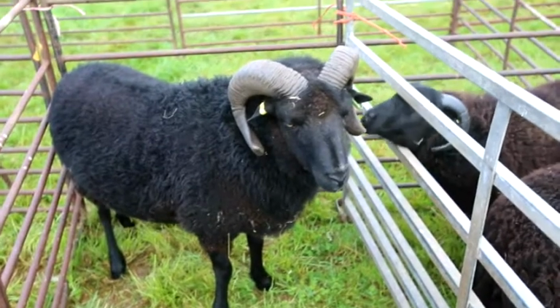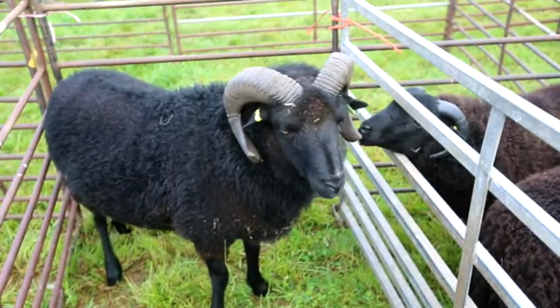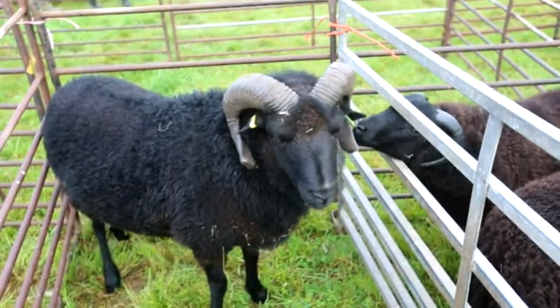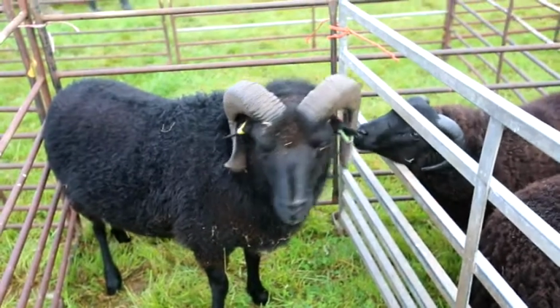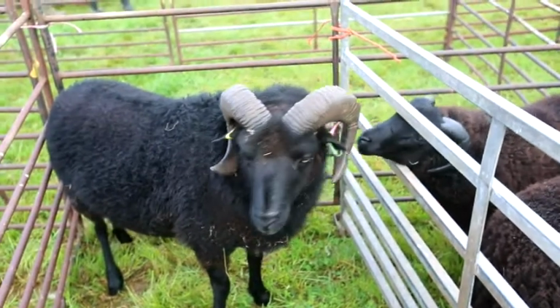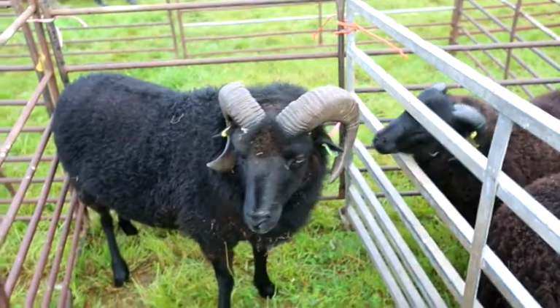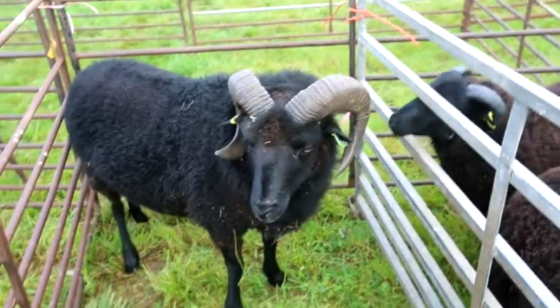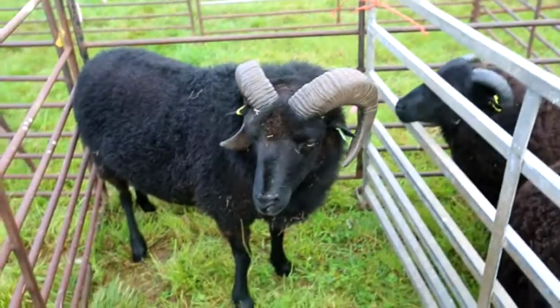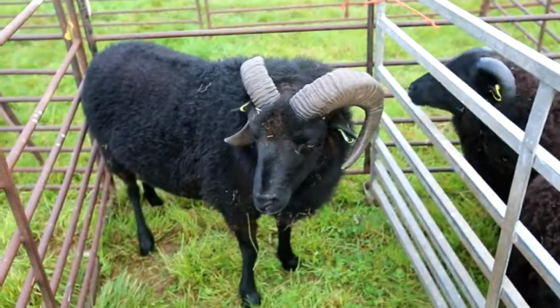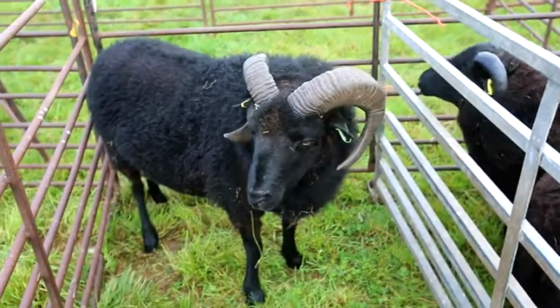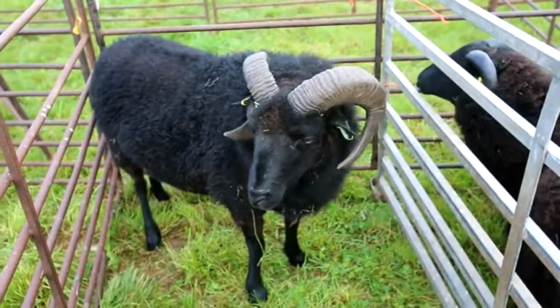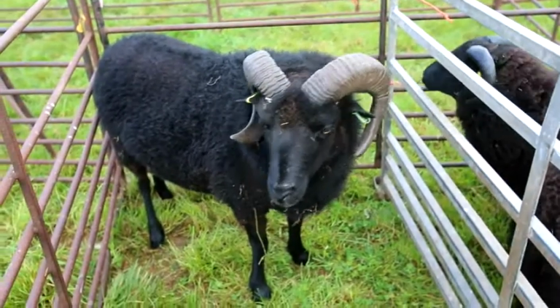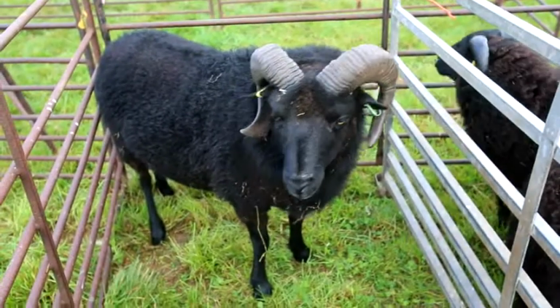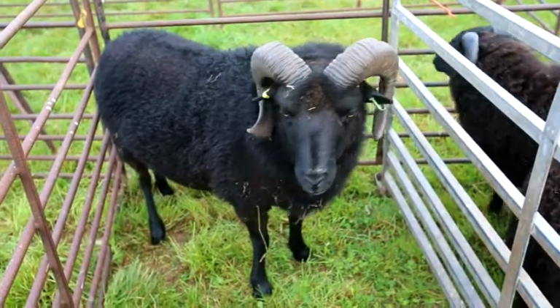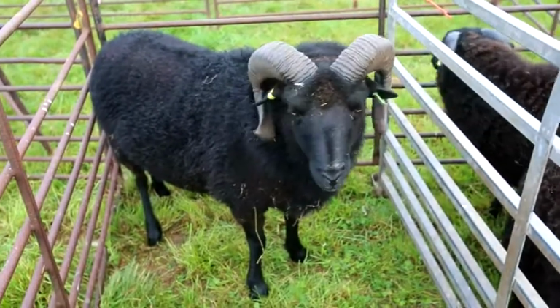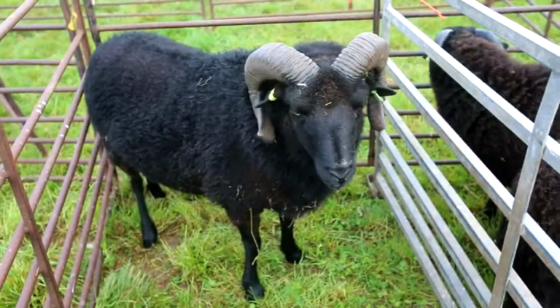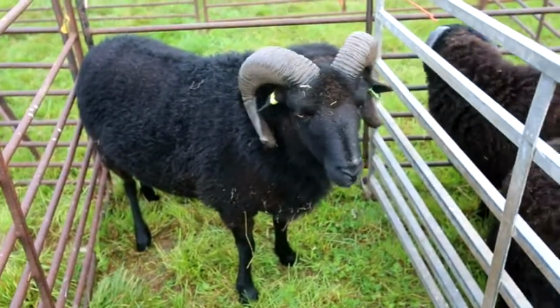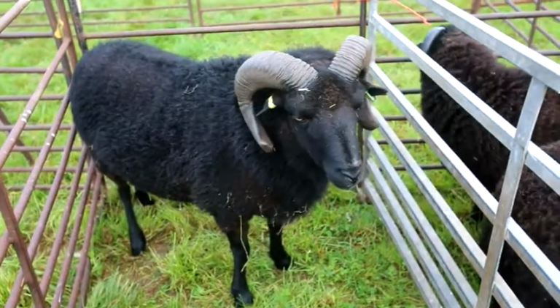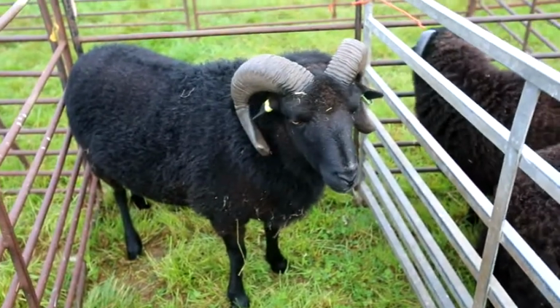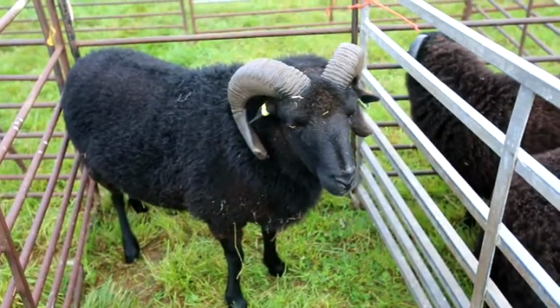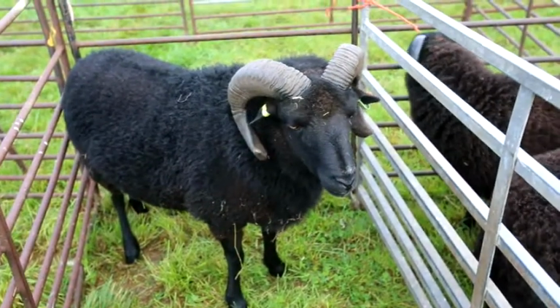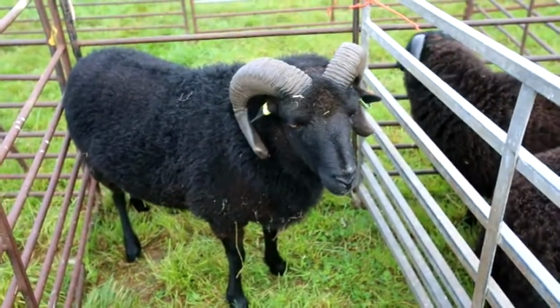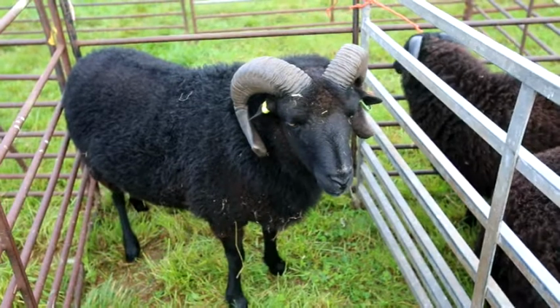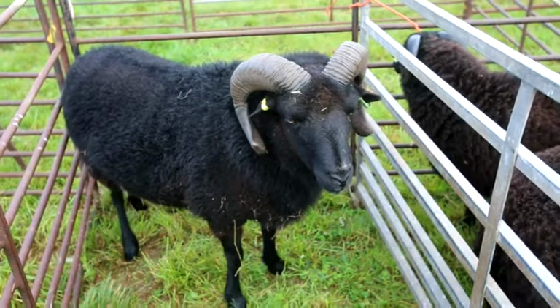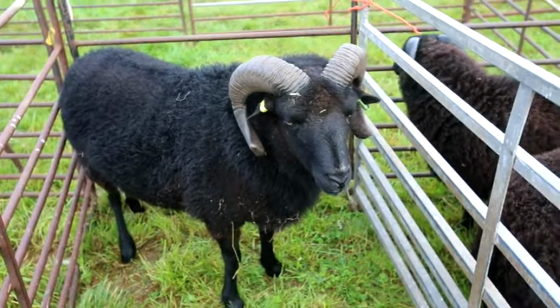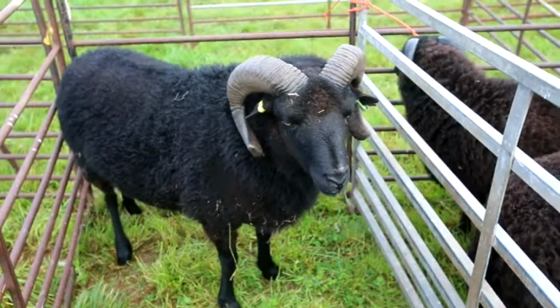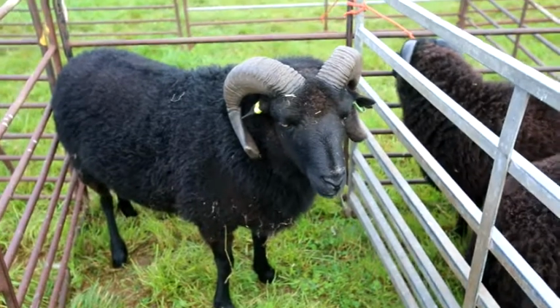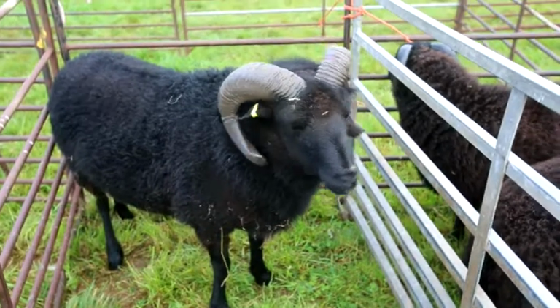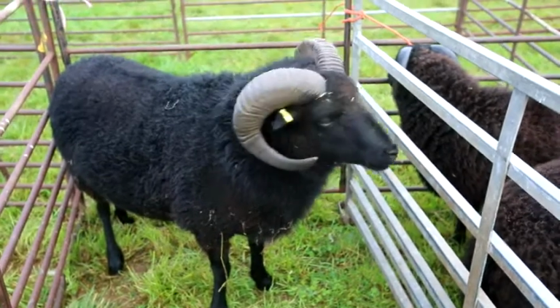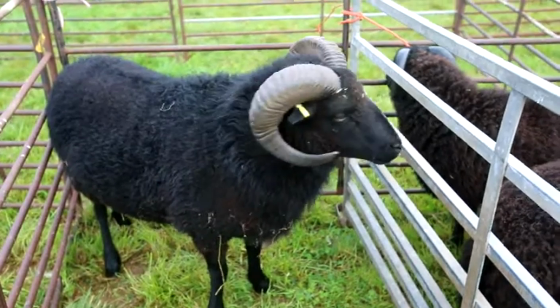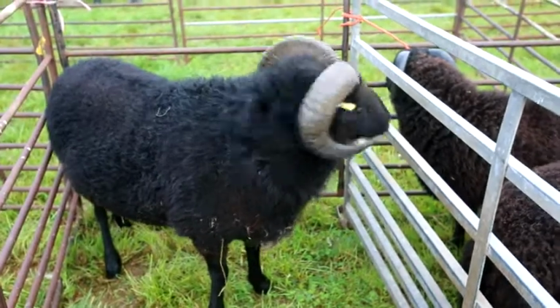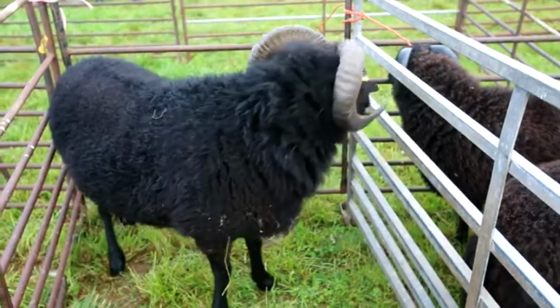This is typical of some of the sheep on display. Look at the horns on this ram — what a magnificent creature.